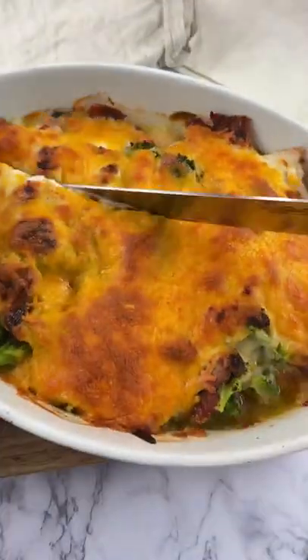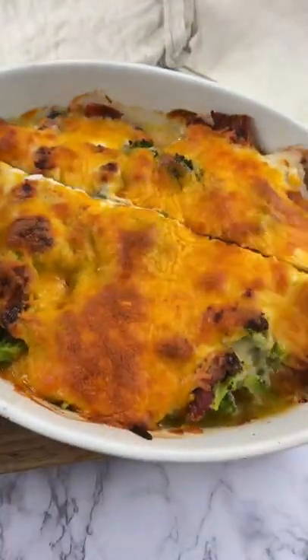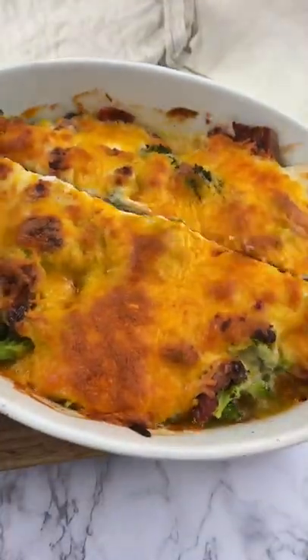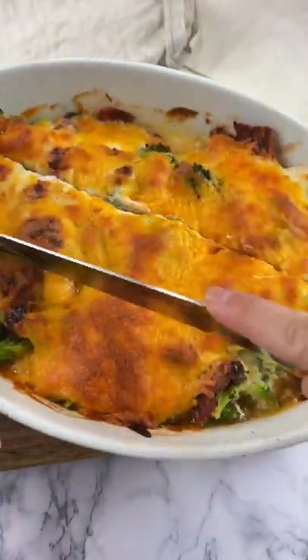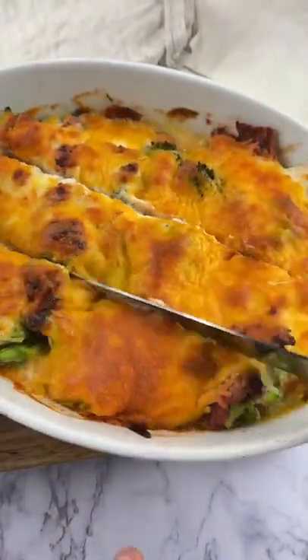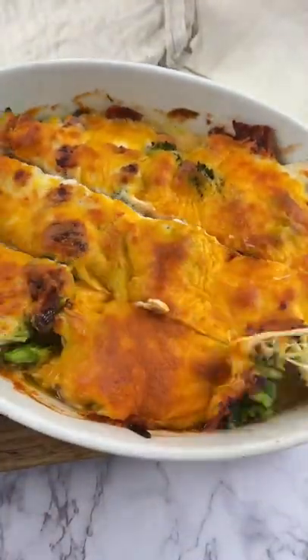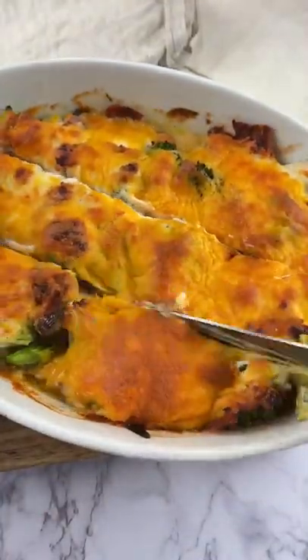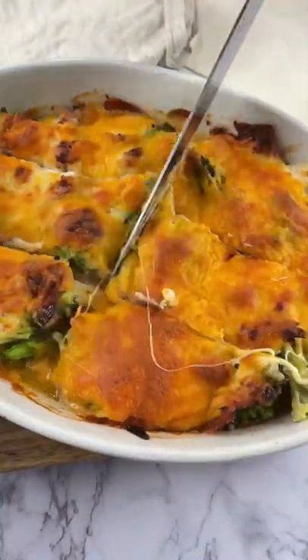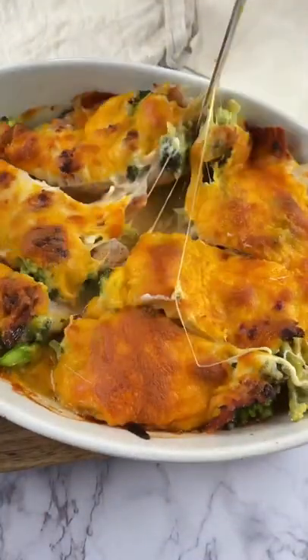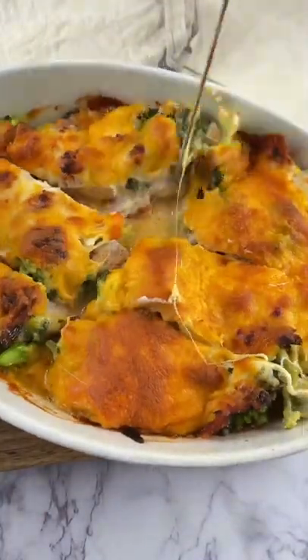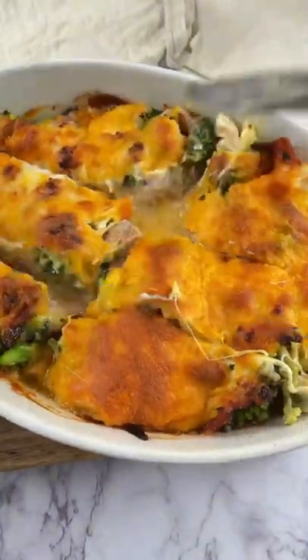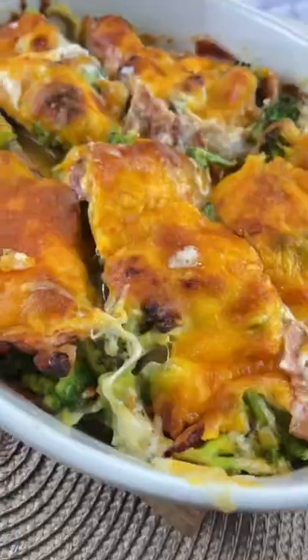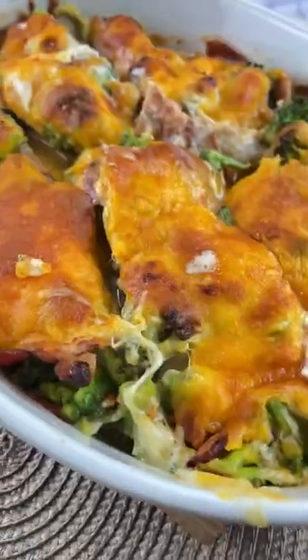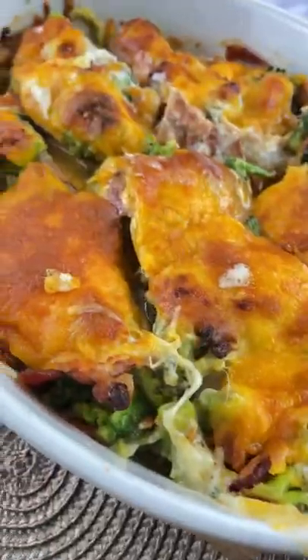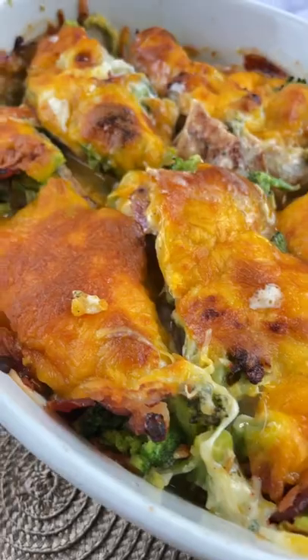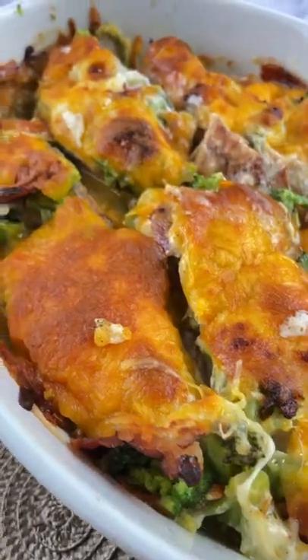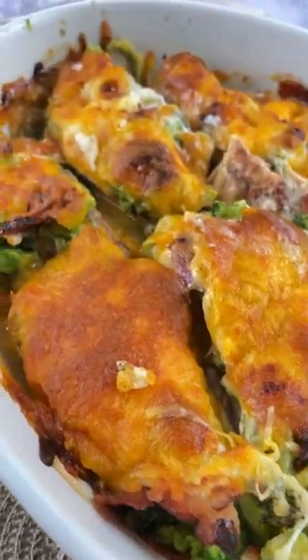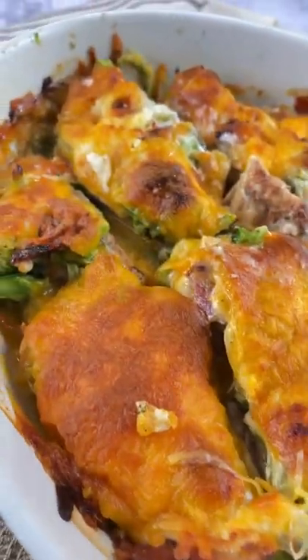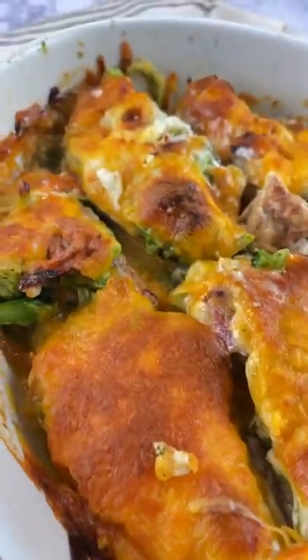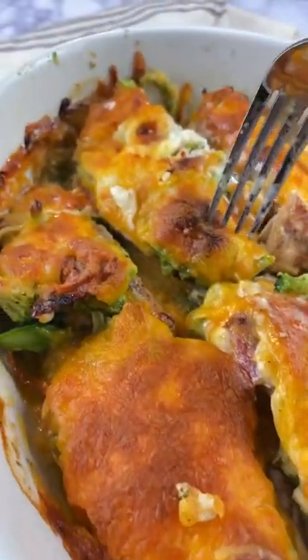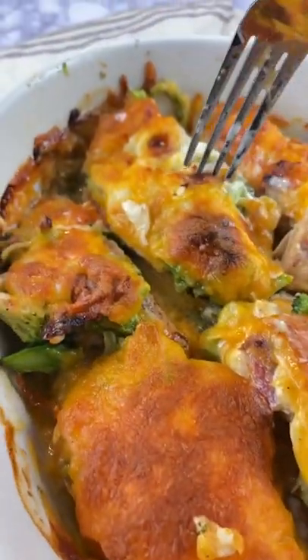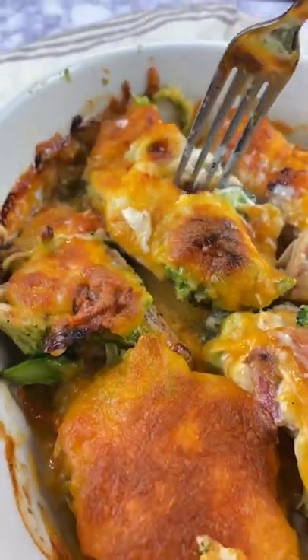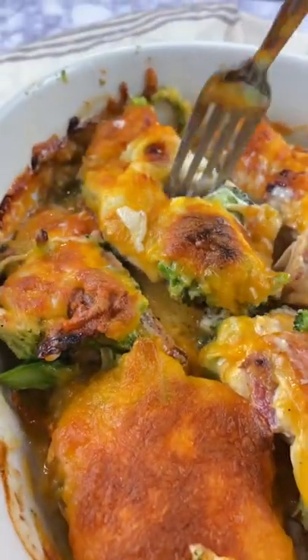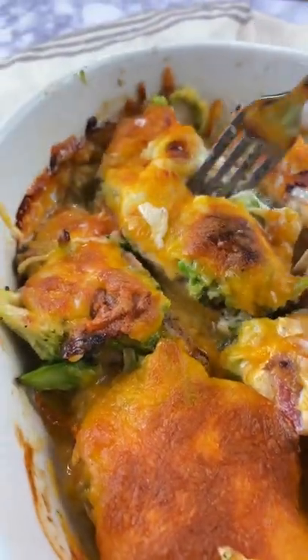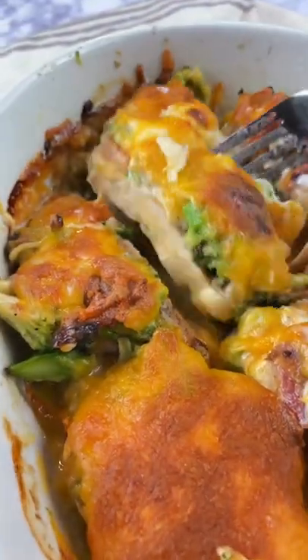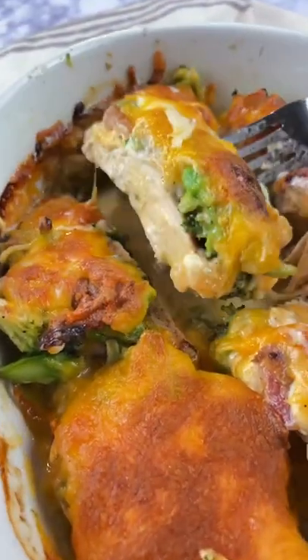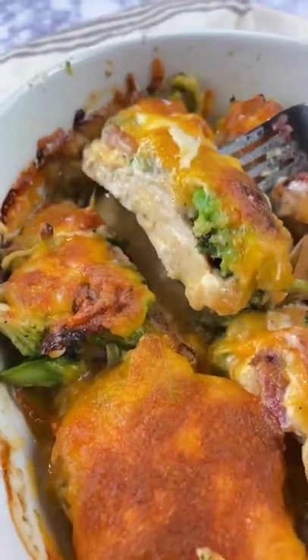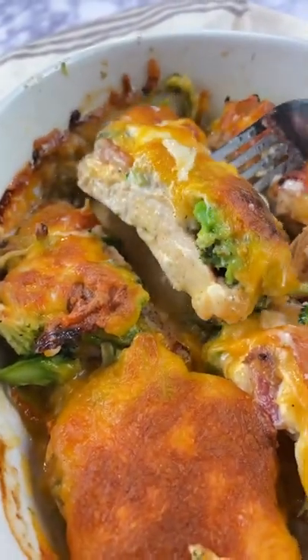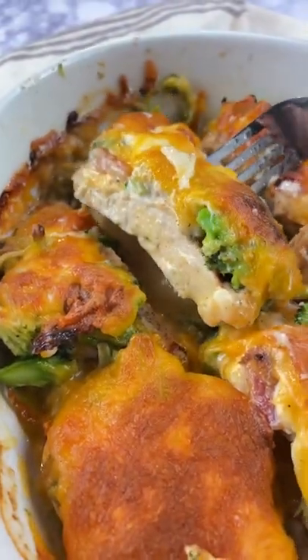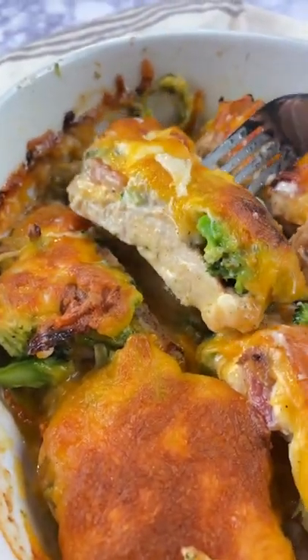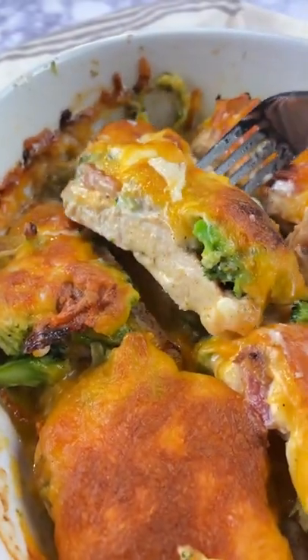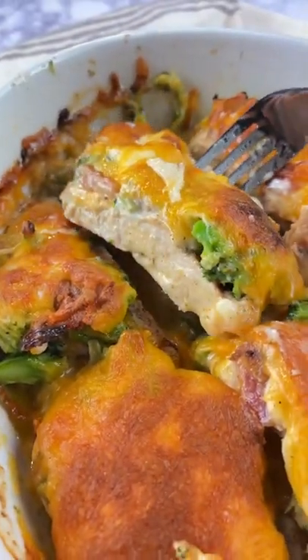Take it out, slice it up, and yo, this is so good. Ayyy!